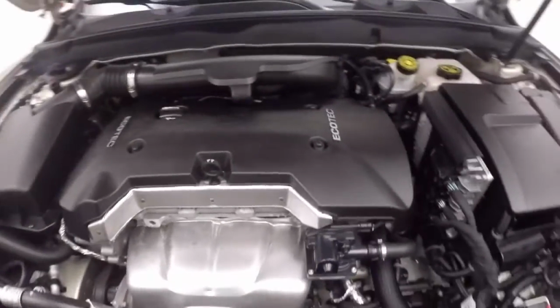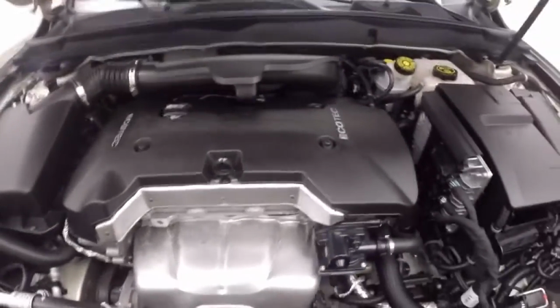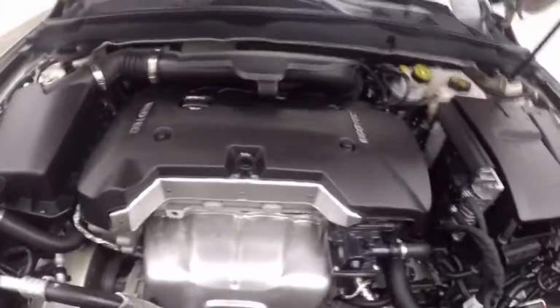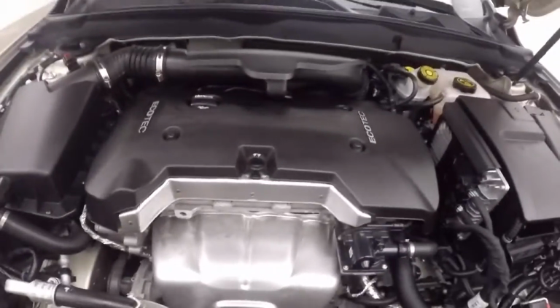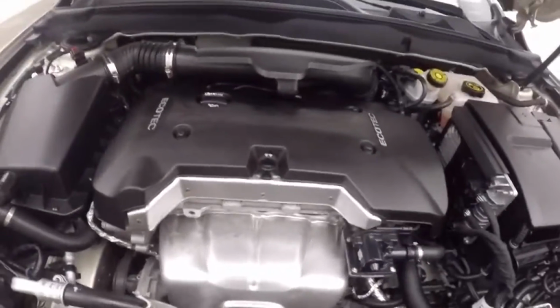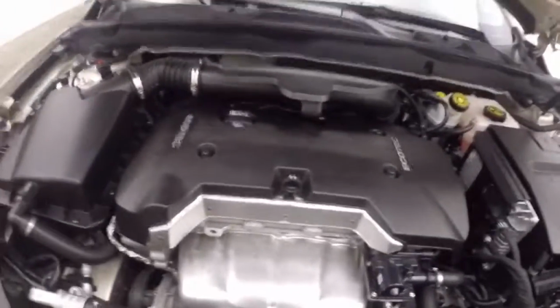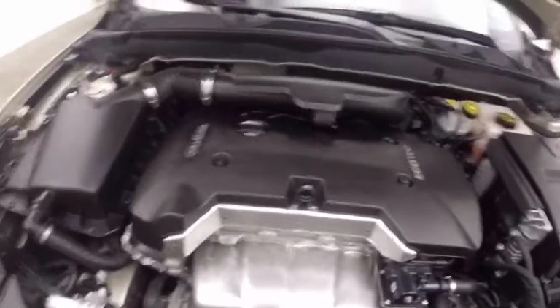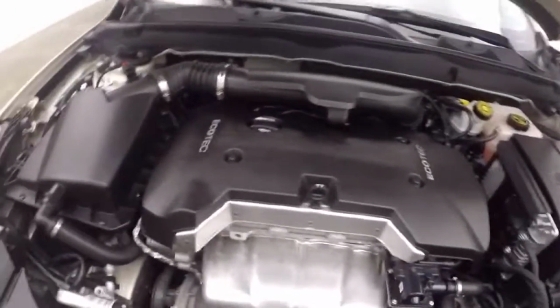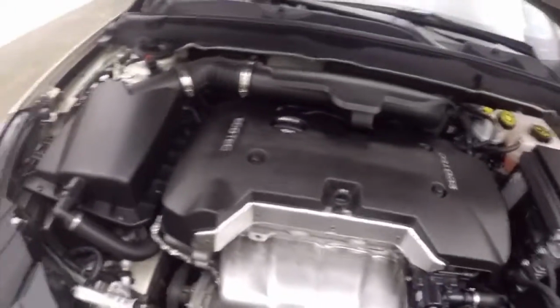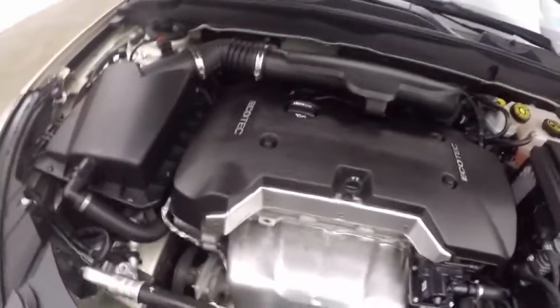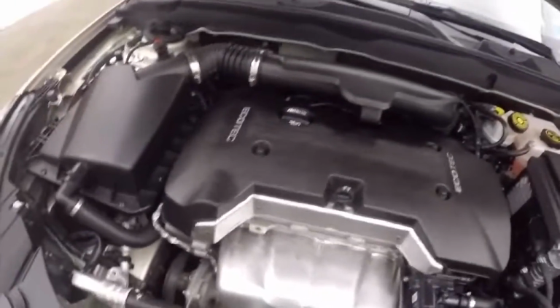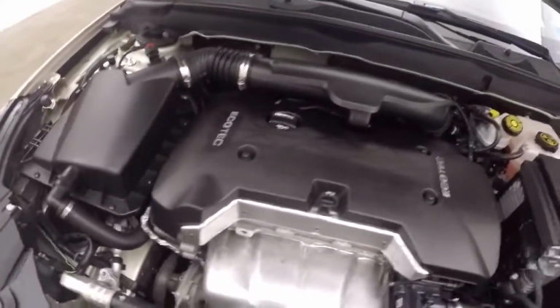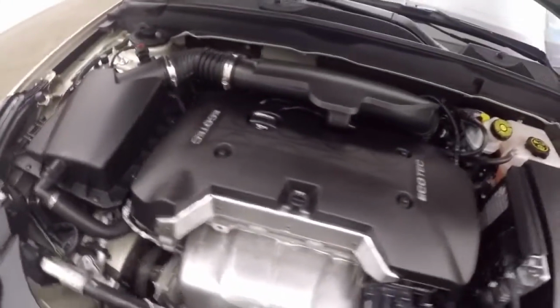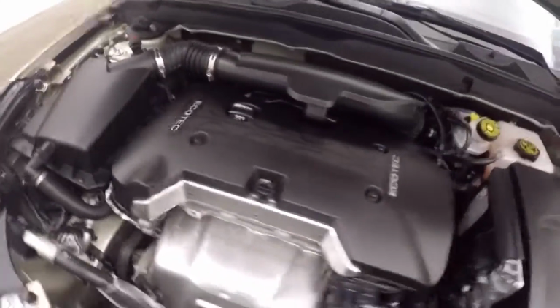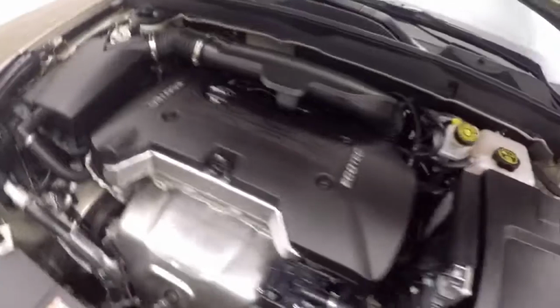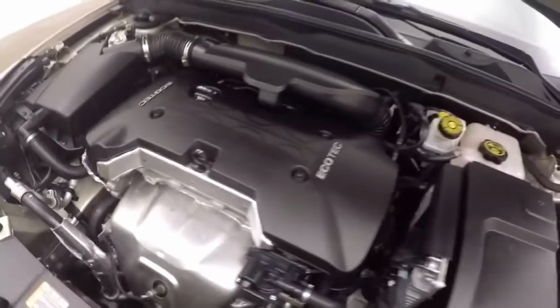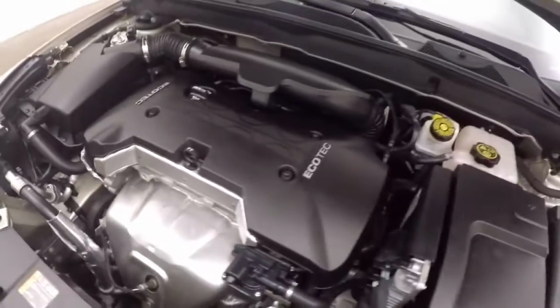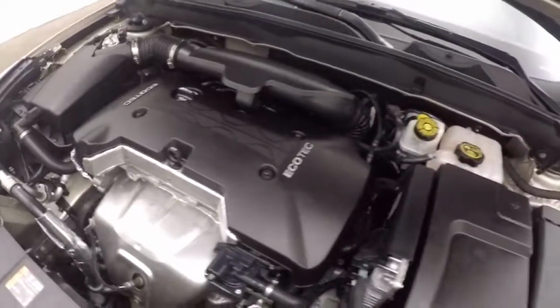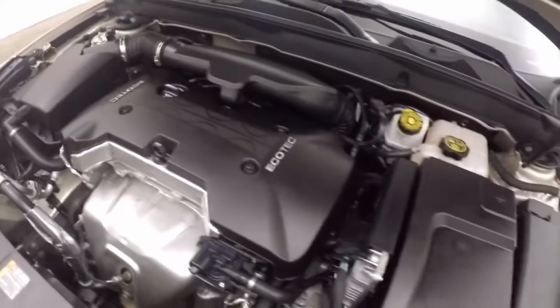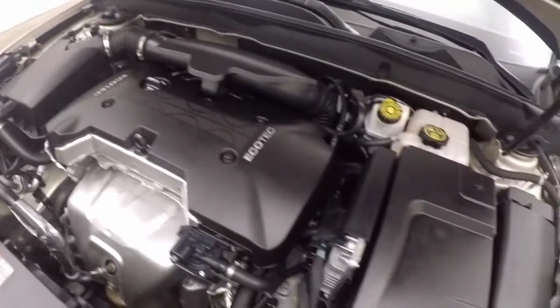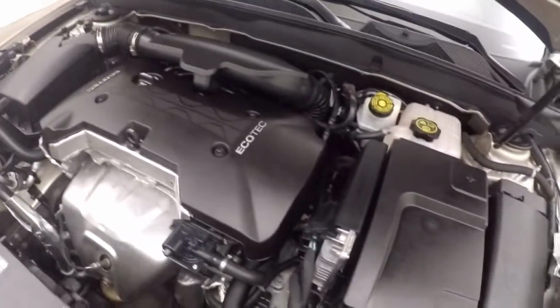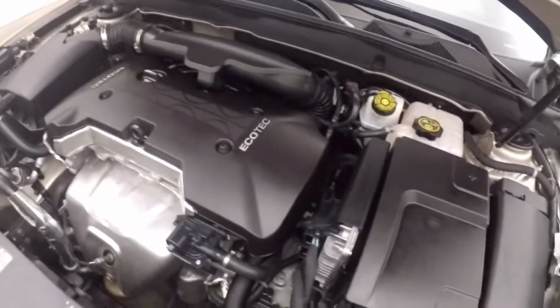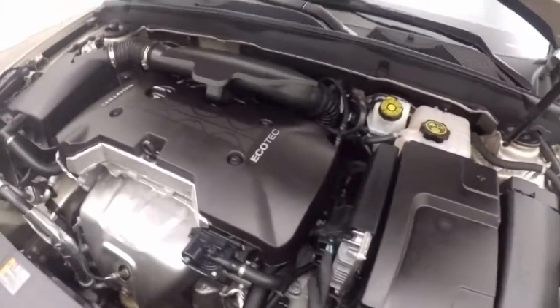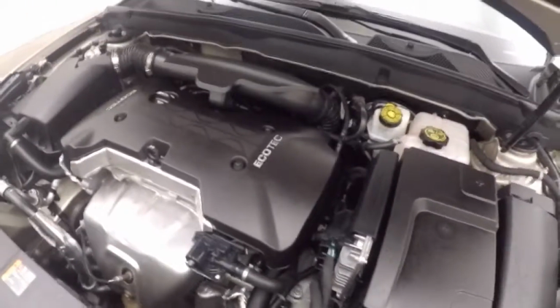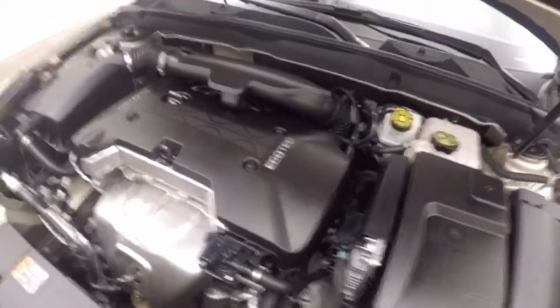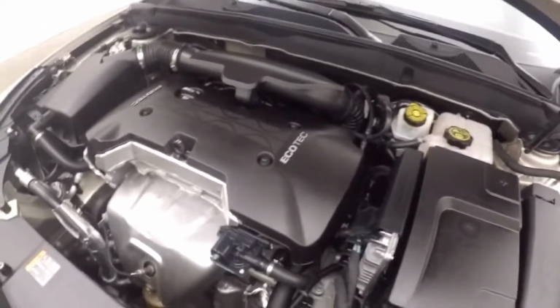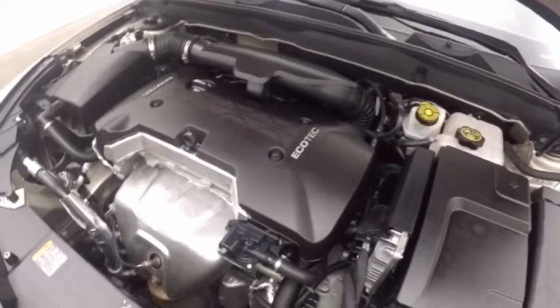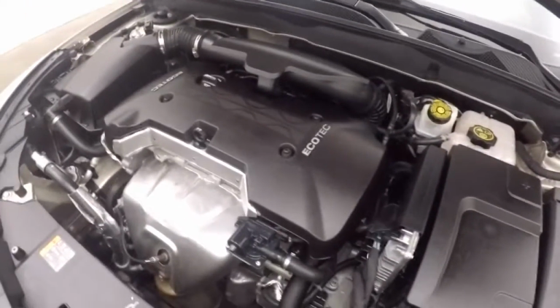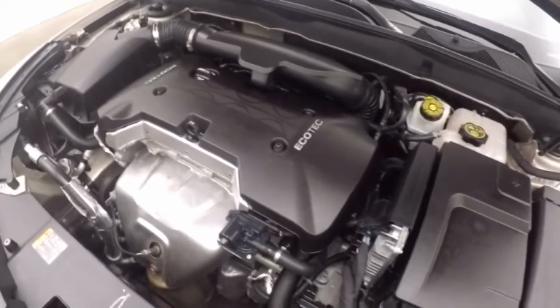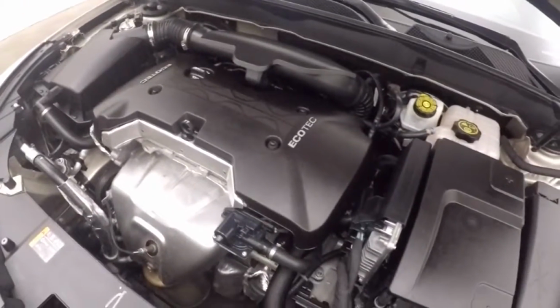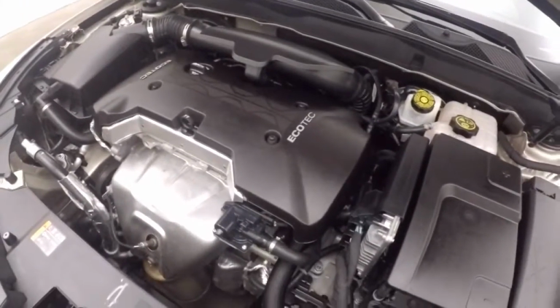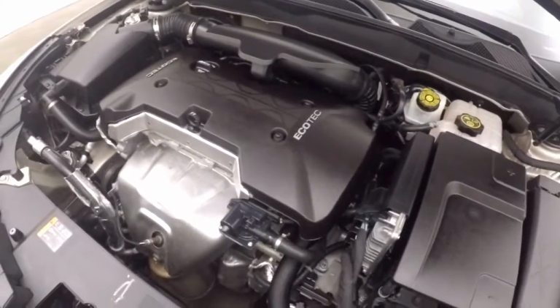A 2.5 liter engine — nice and smooth, strong, and good on gas.